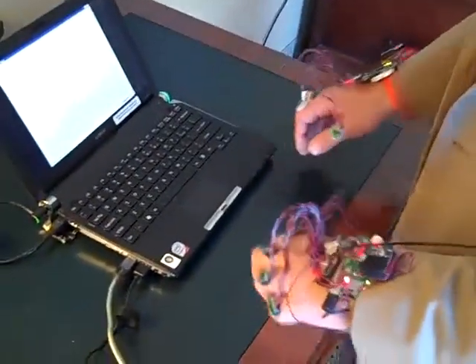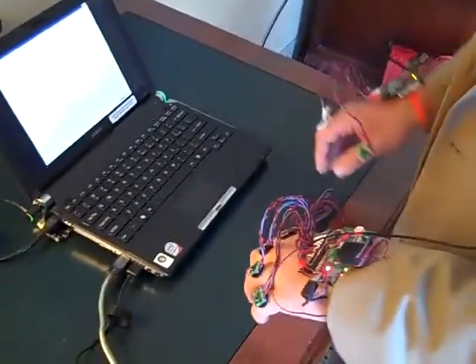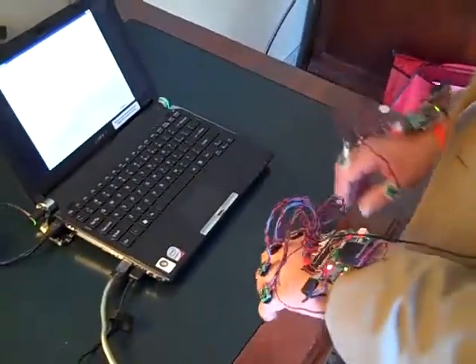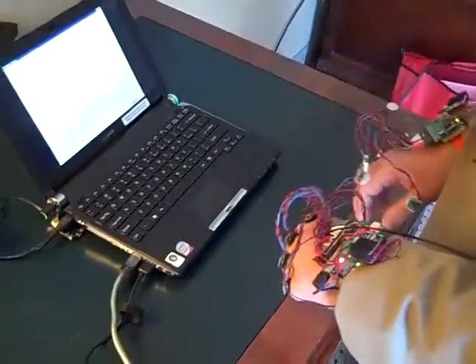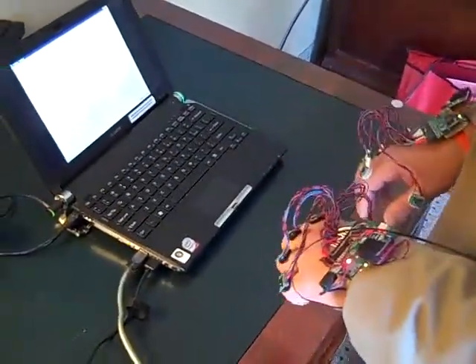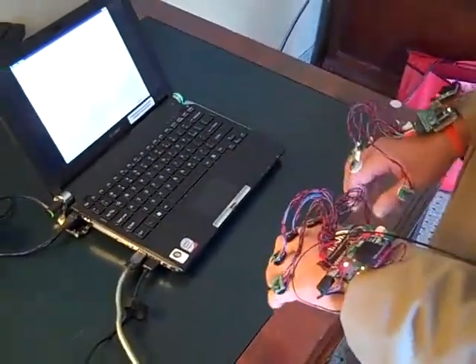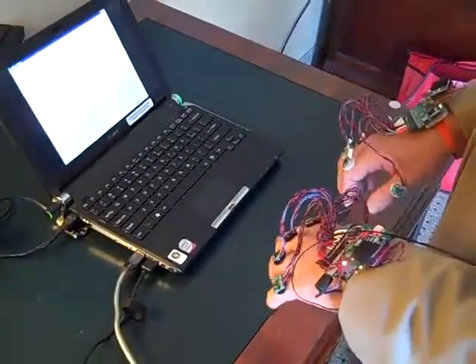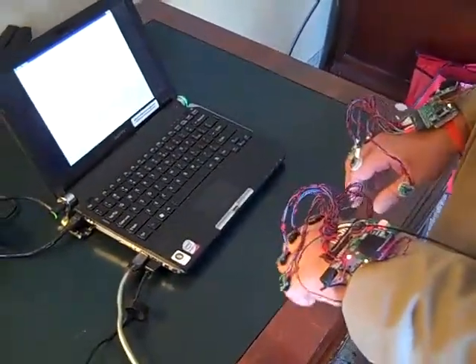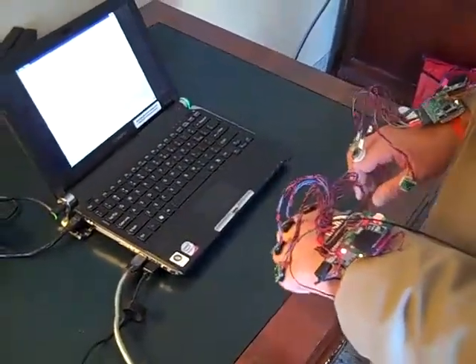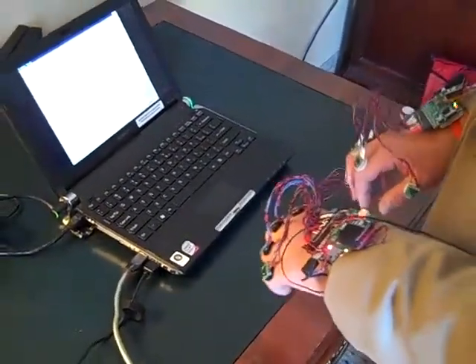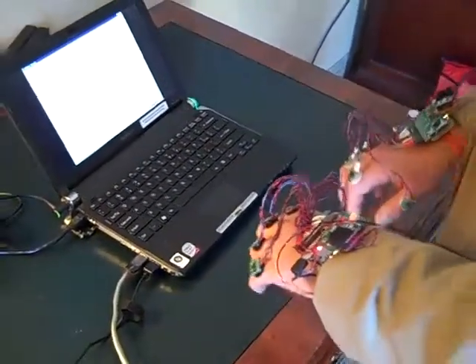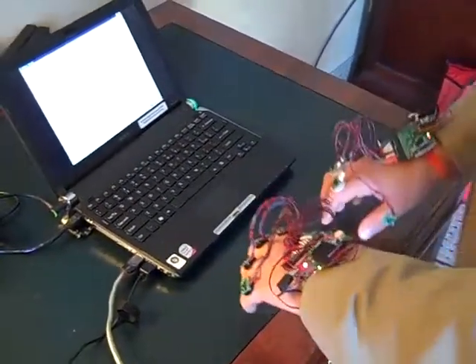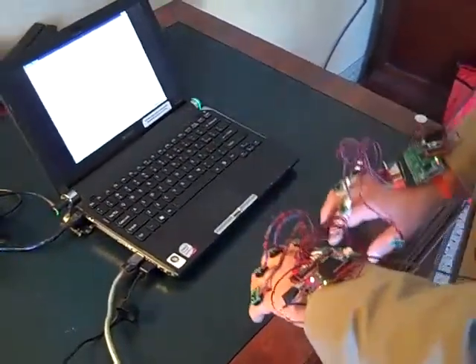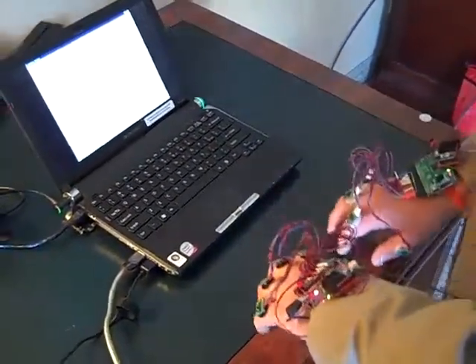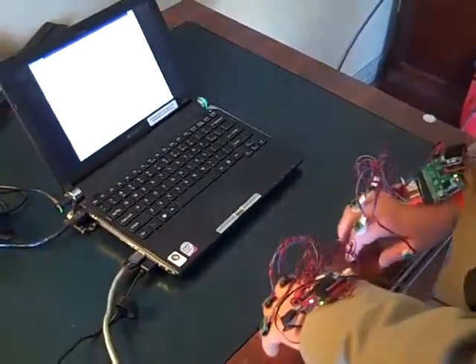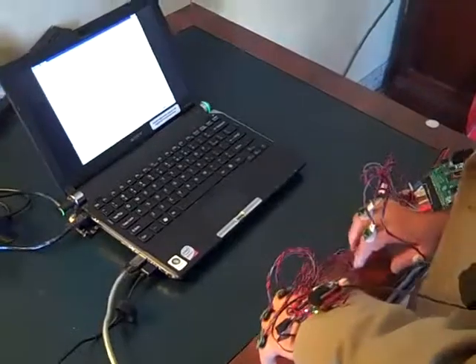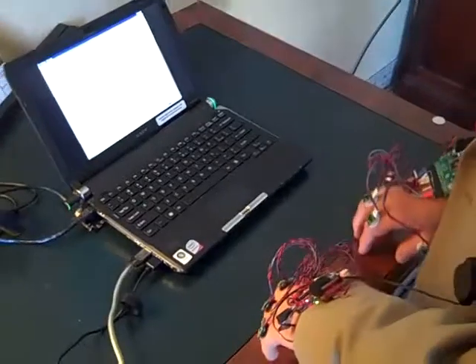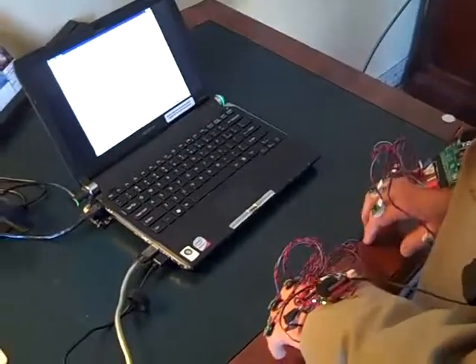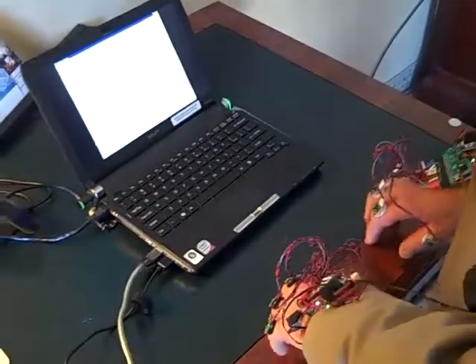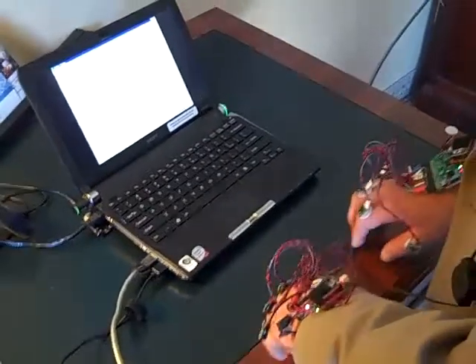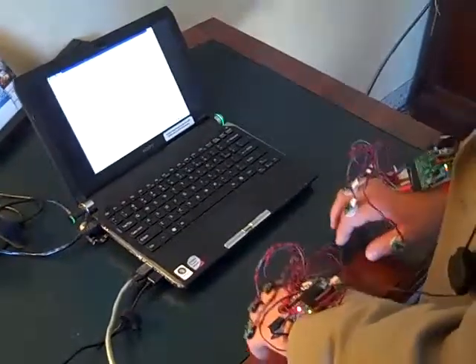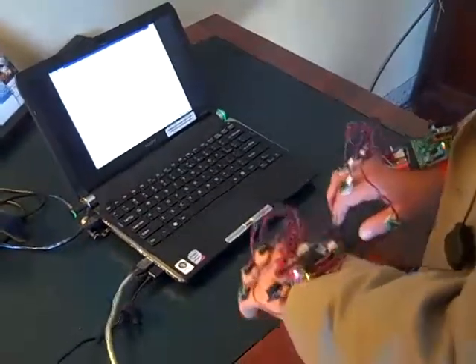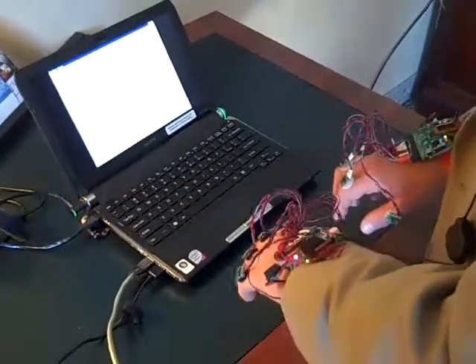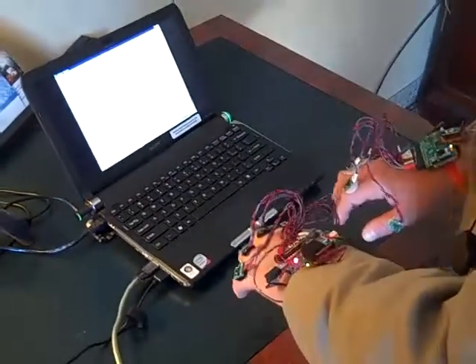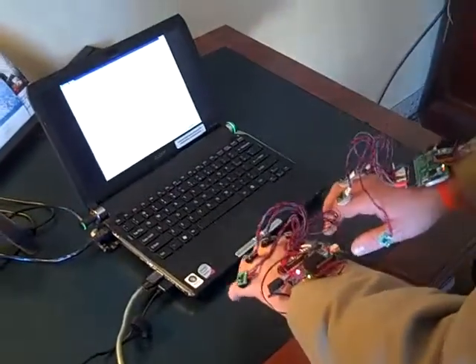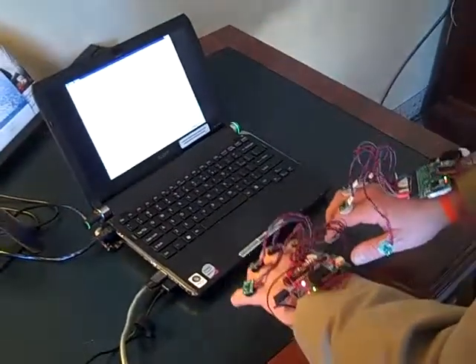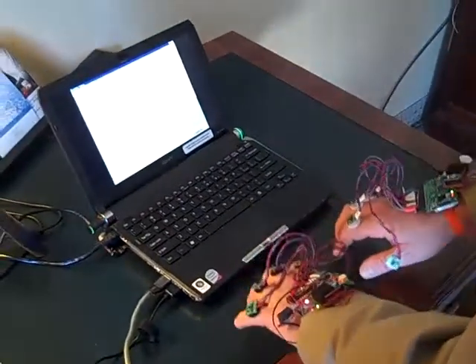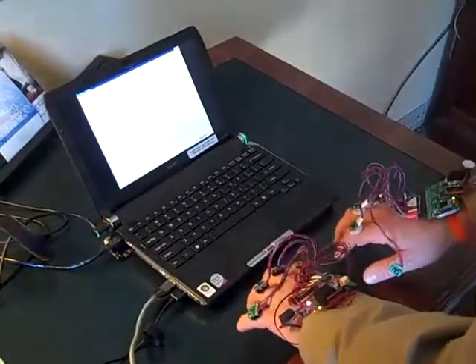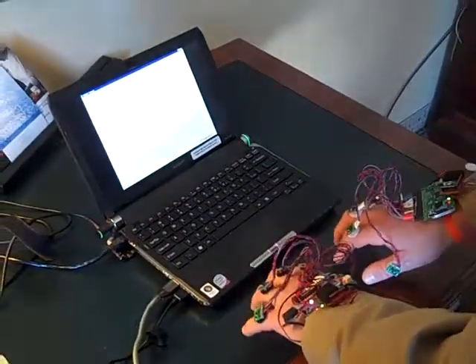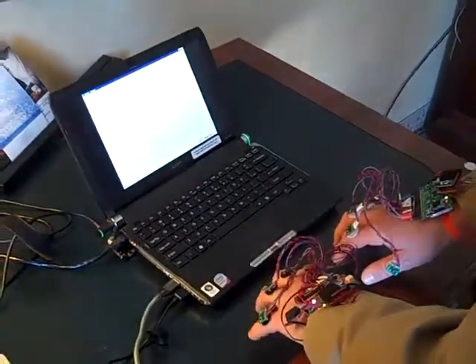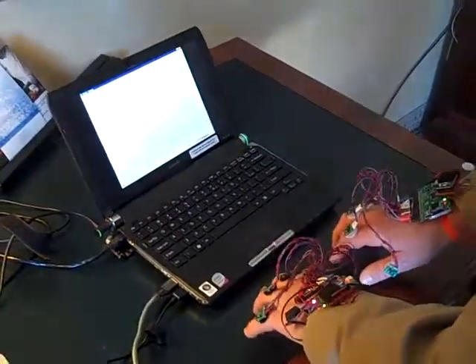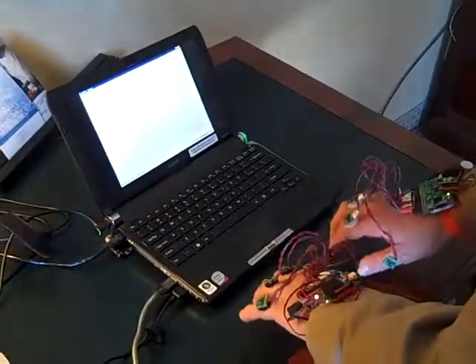So we're going to check out and see right now whether I can type text into a document. I'm going to start typing in braille.